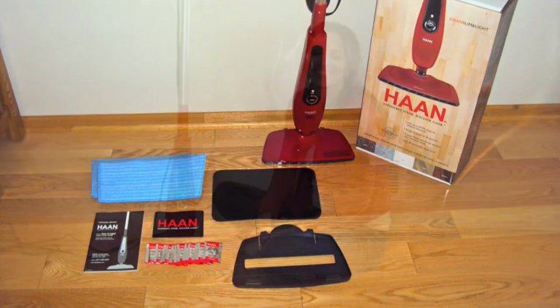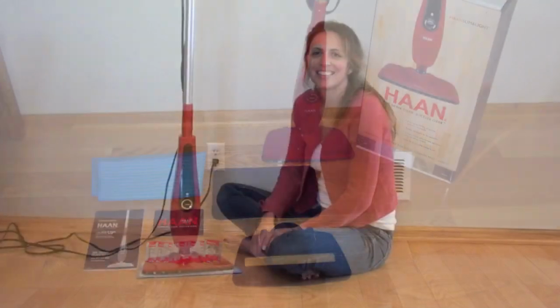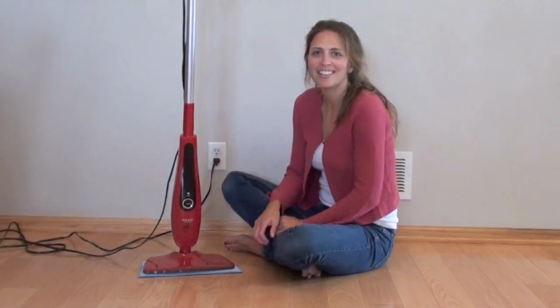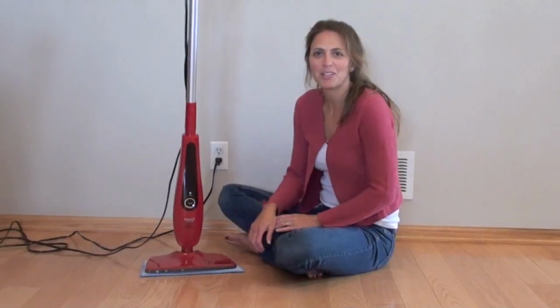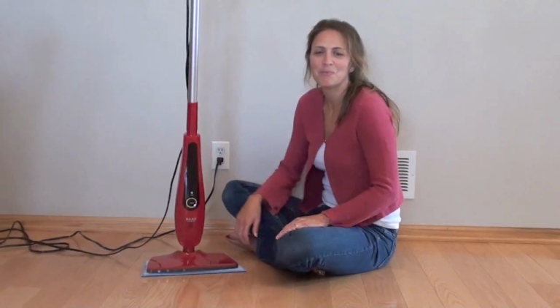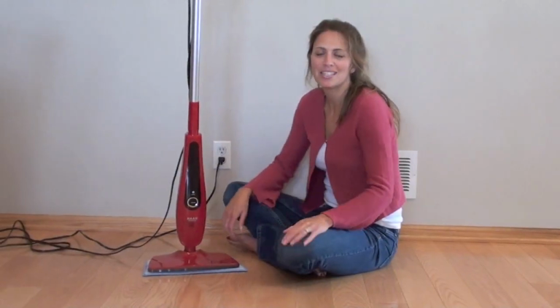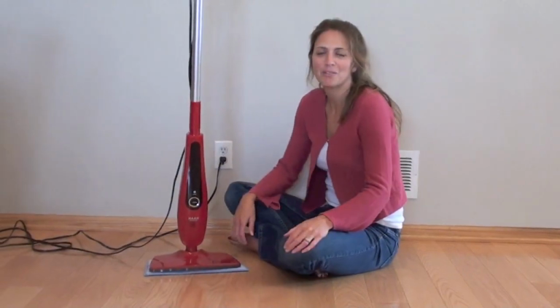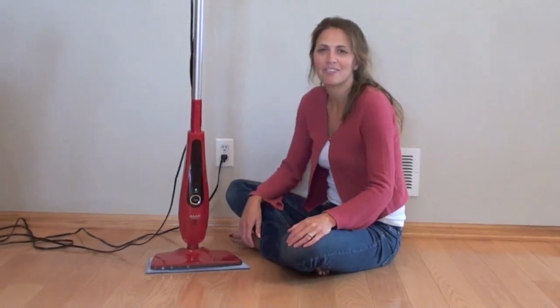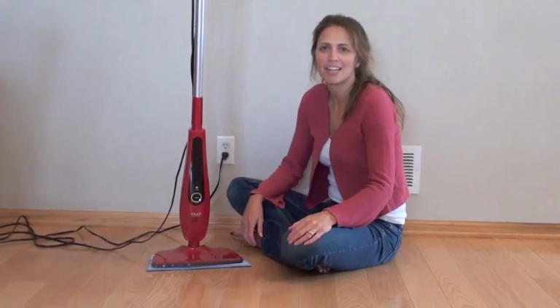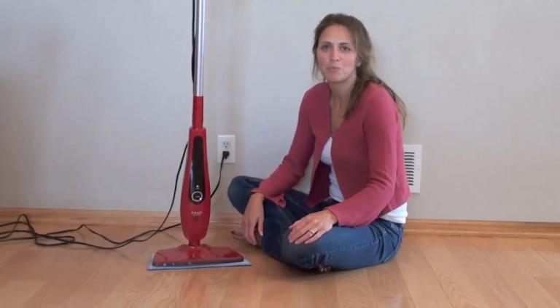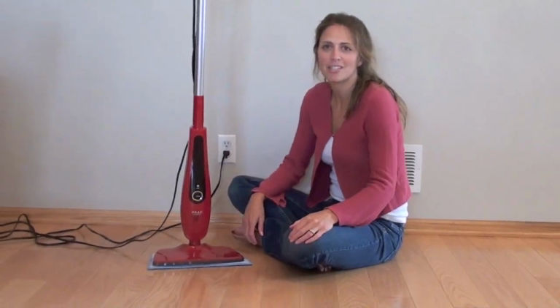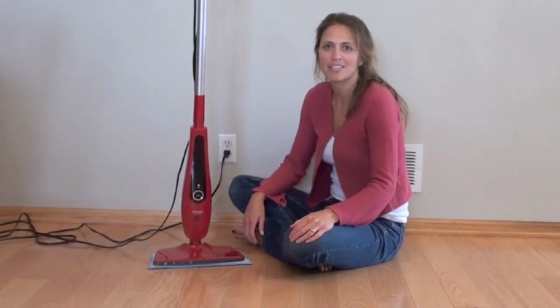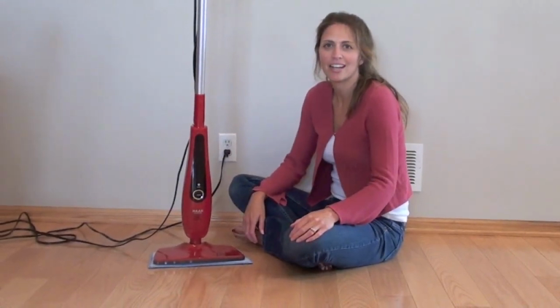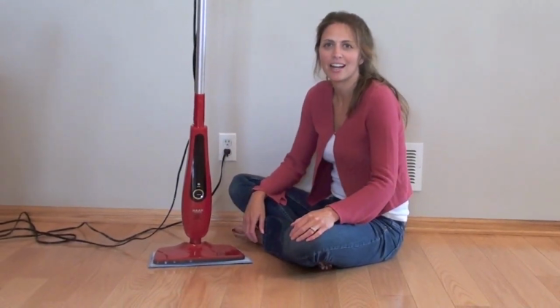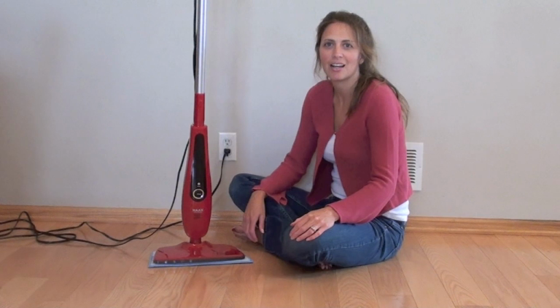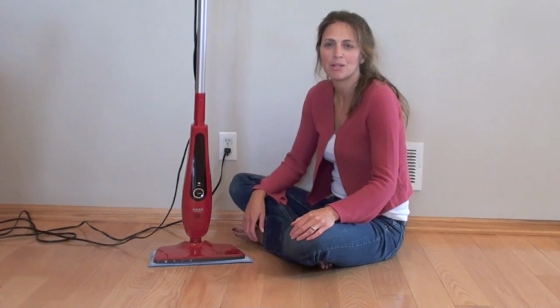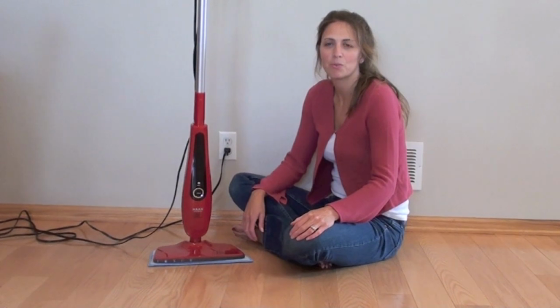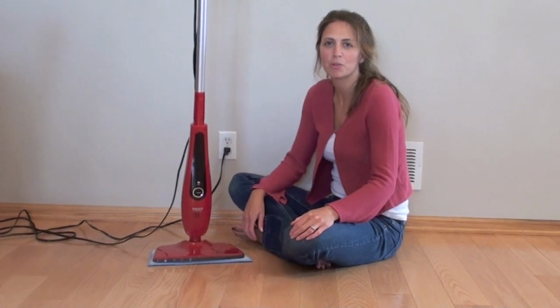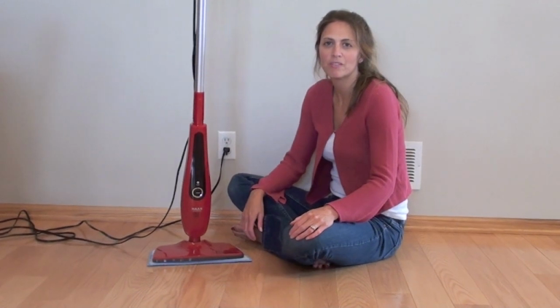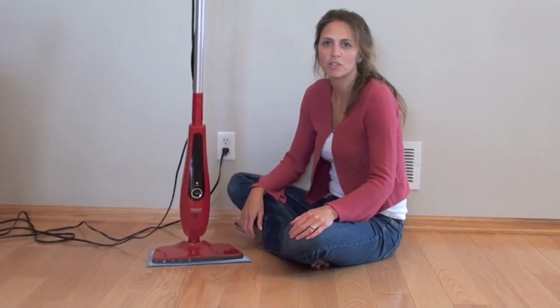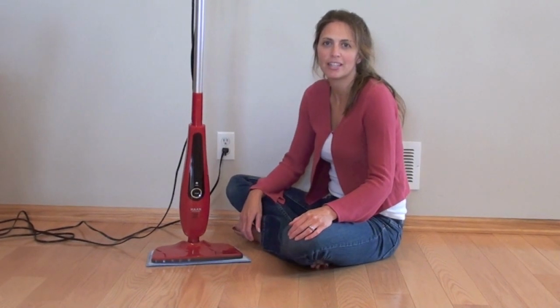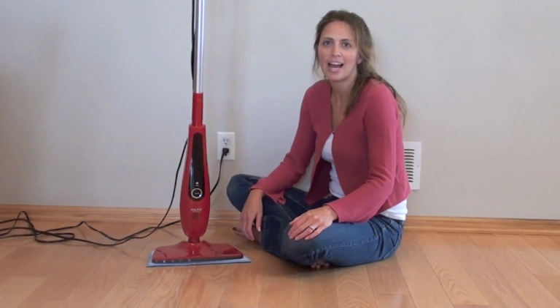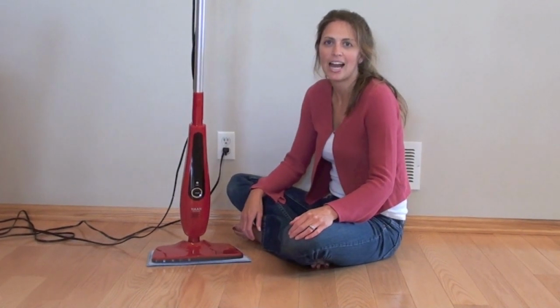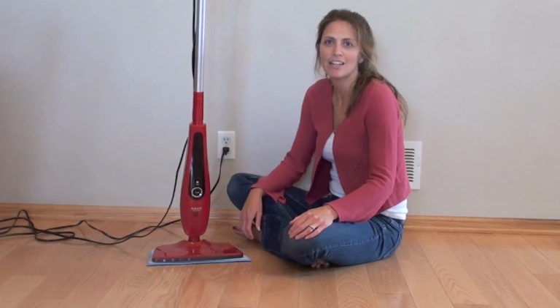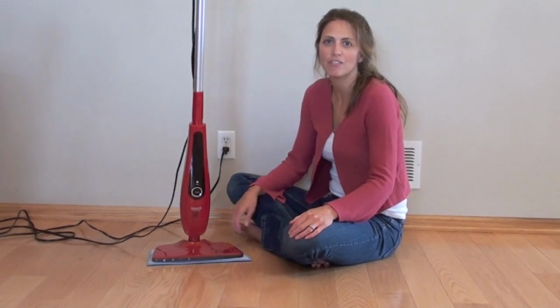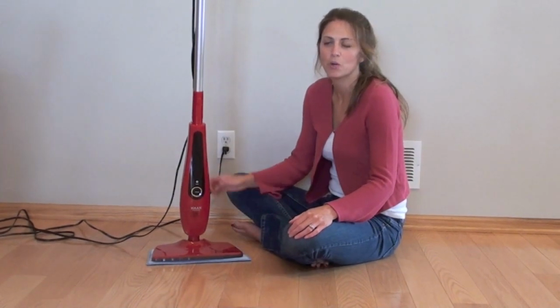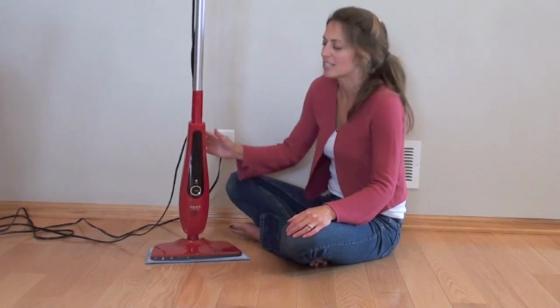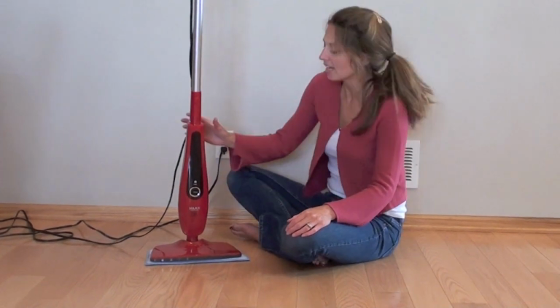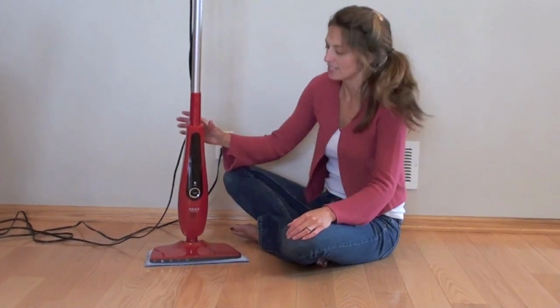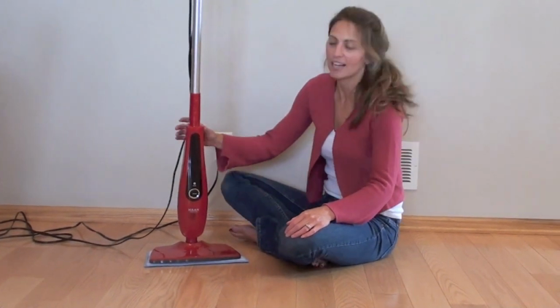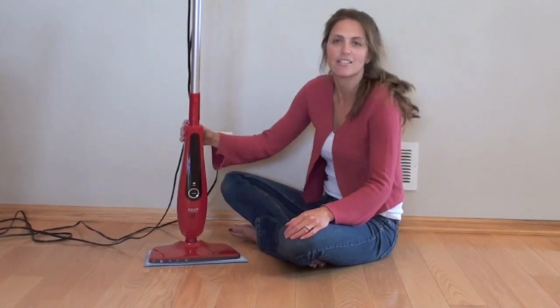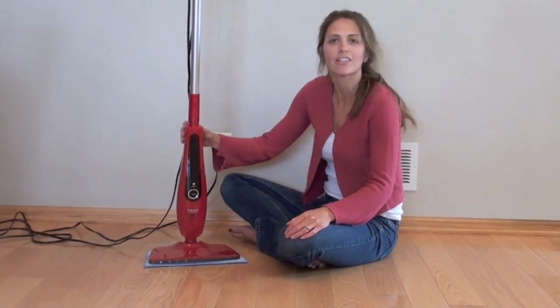Hello, I'm Lisa with VacuumWizard.com and we're reviewing the Han Floor Sanitizer.